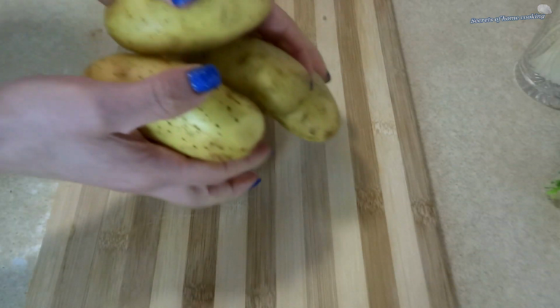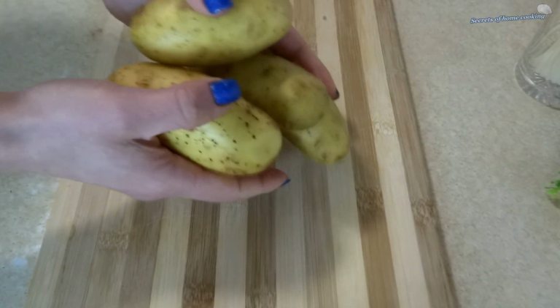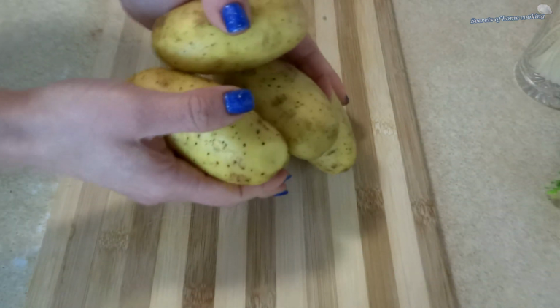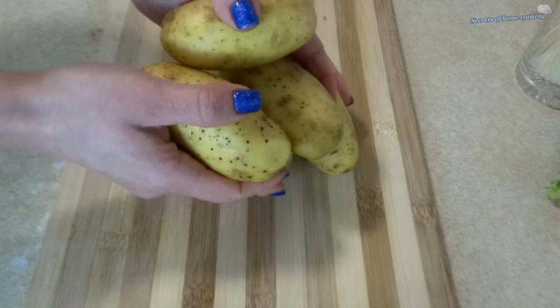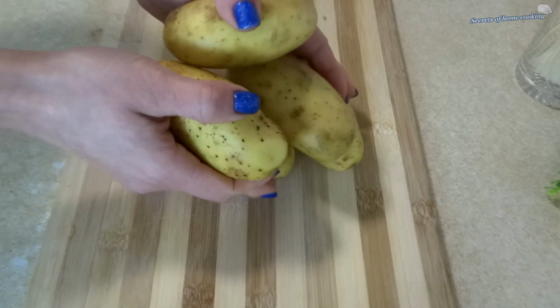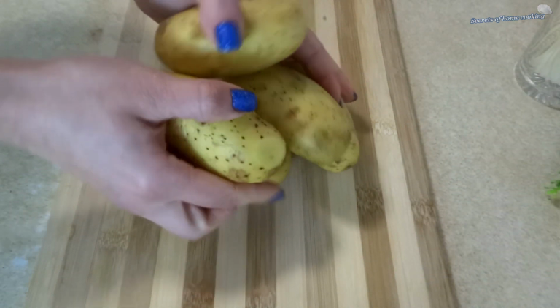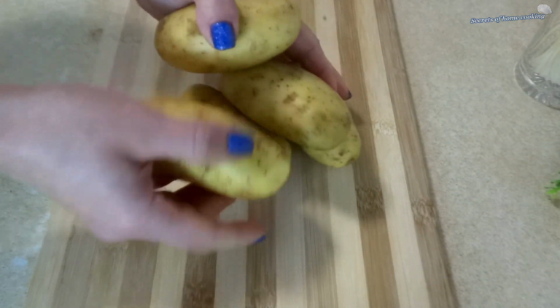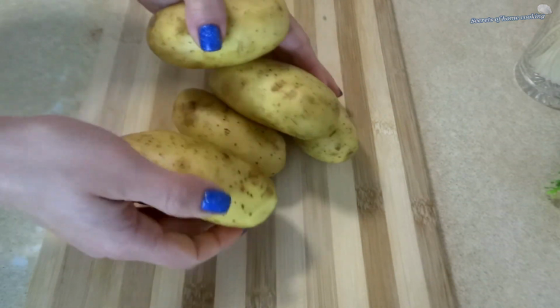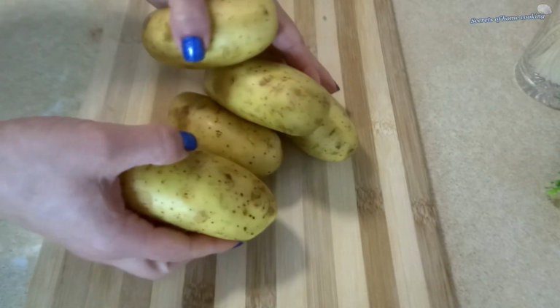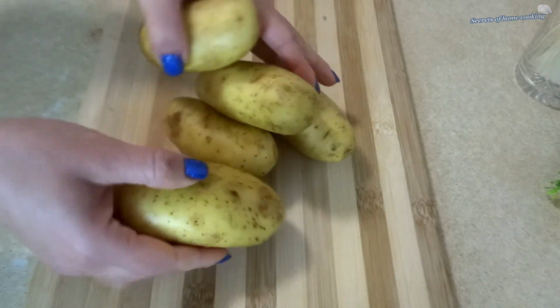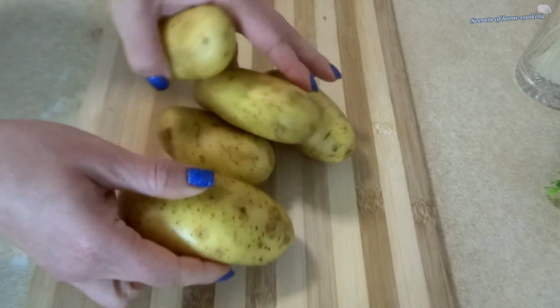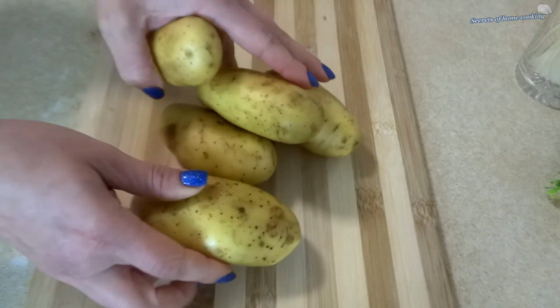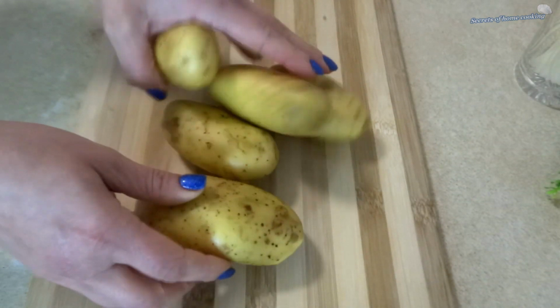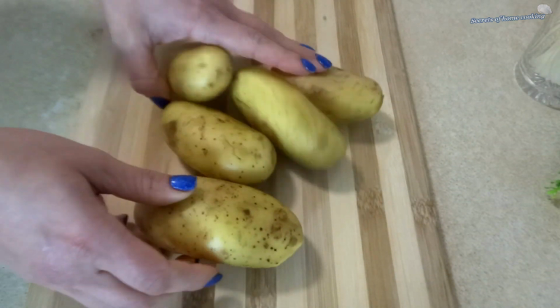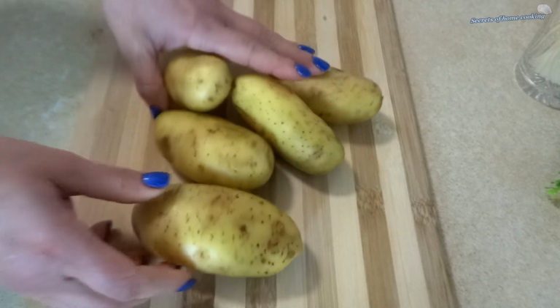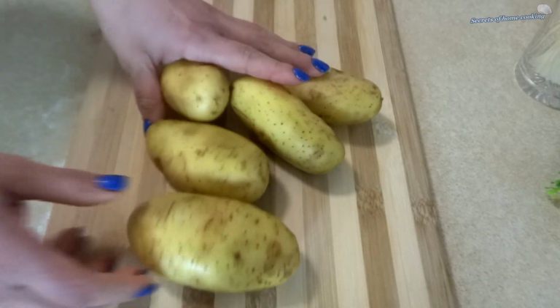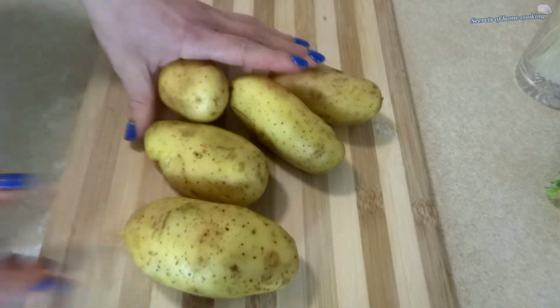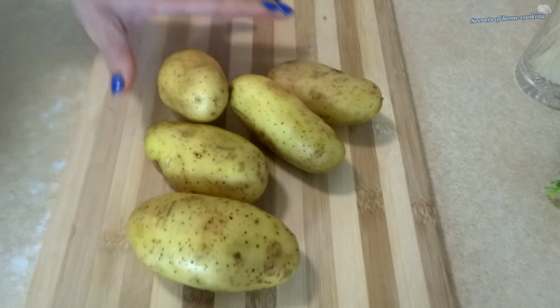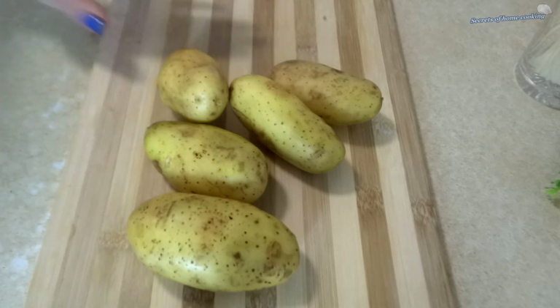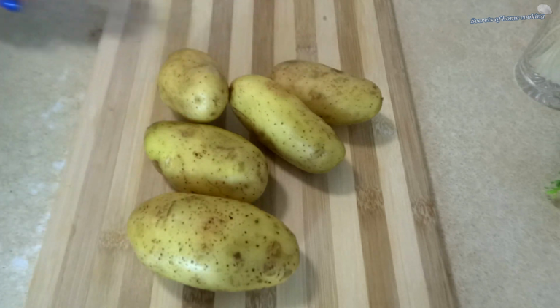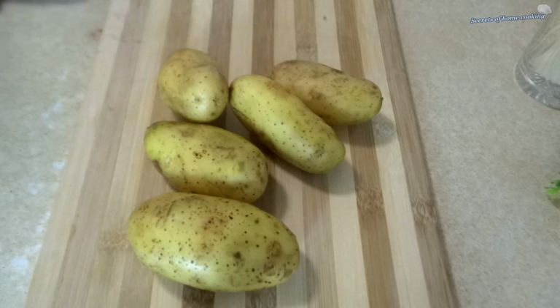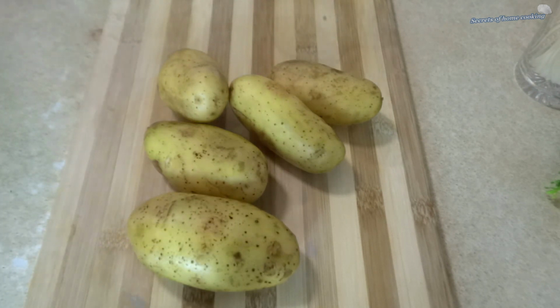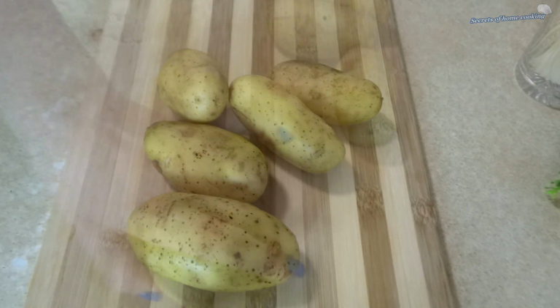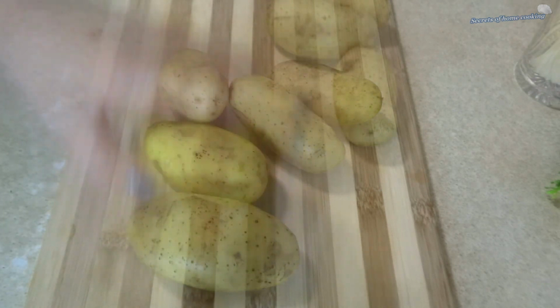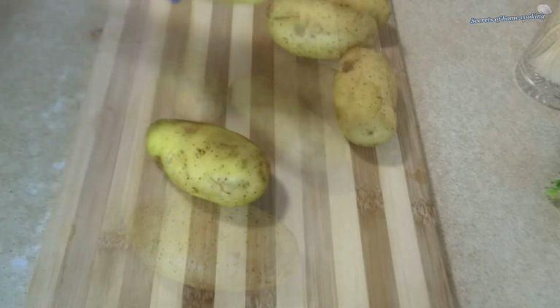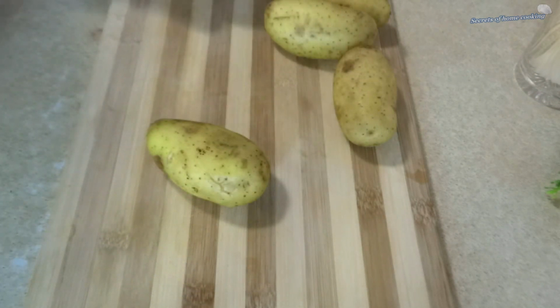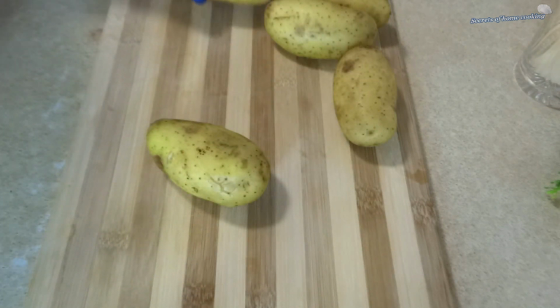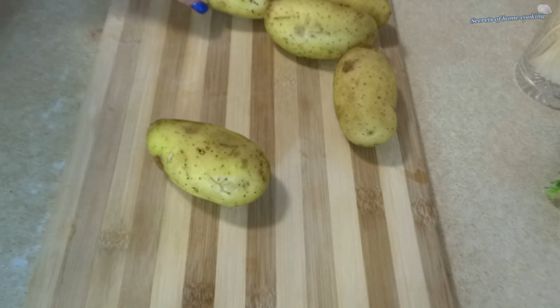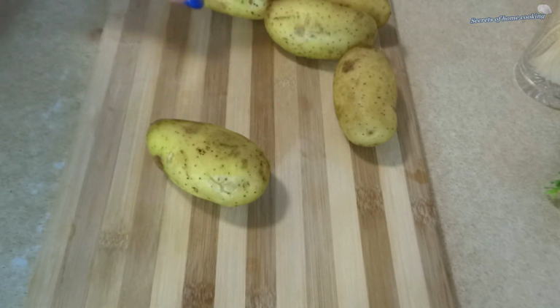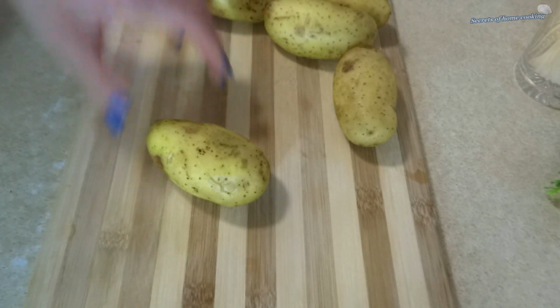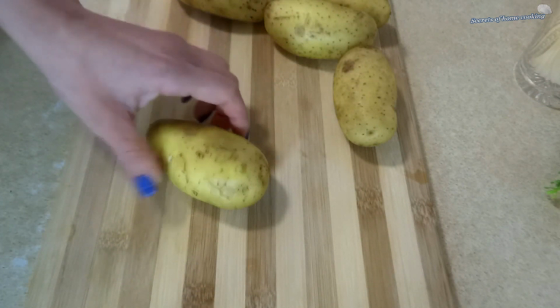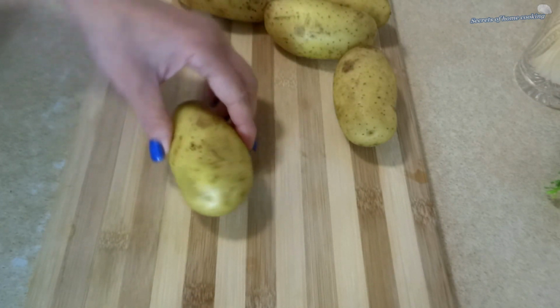These are seriously delicious and make the perfect snack, side, or appetizer.